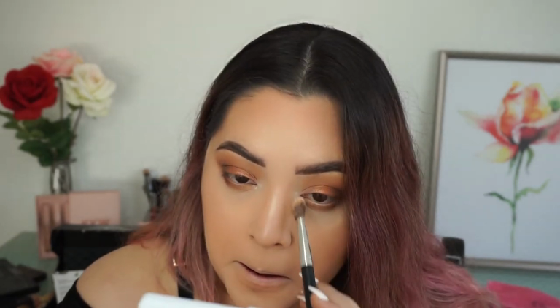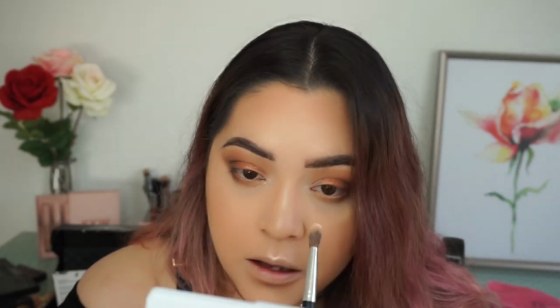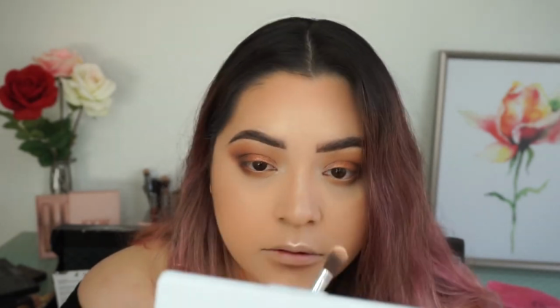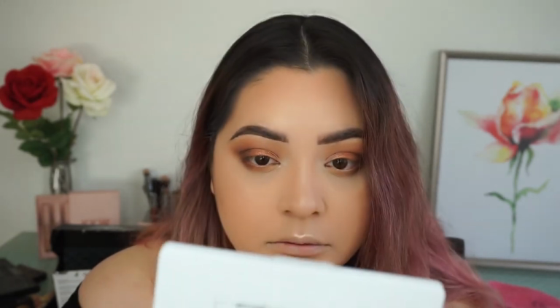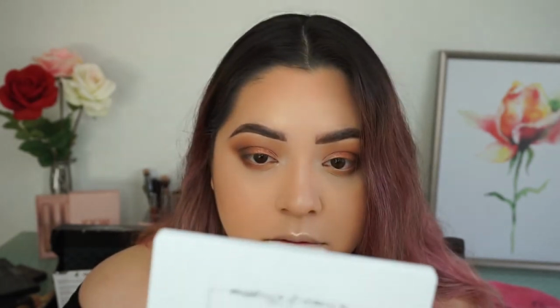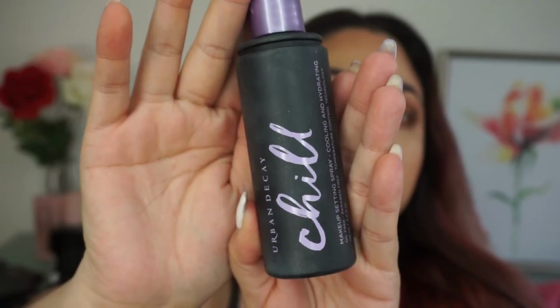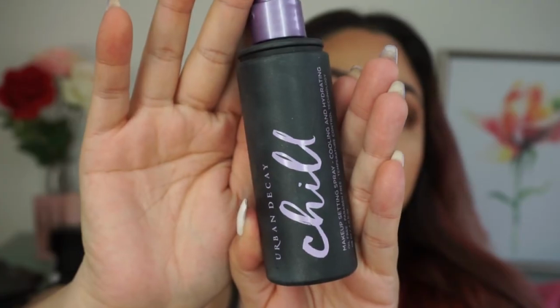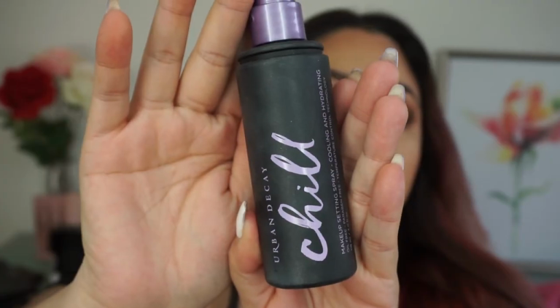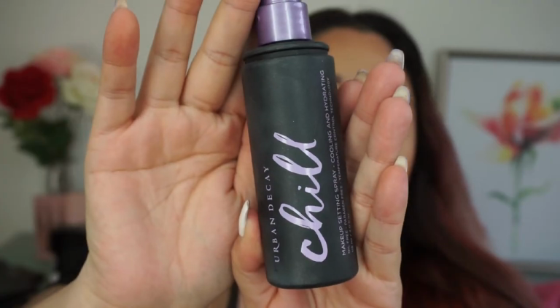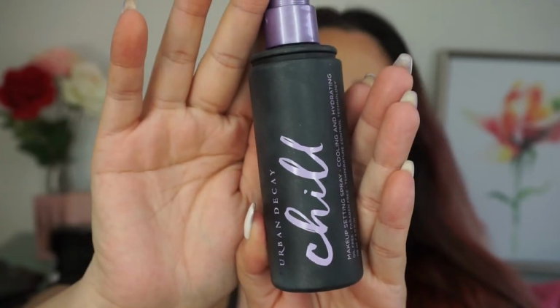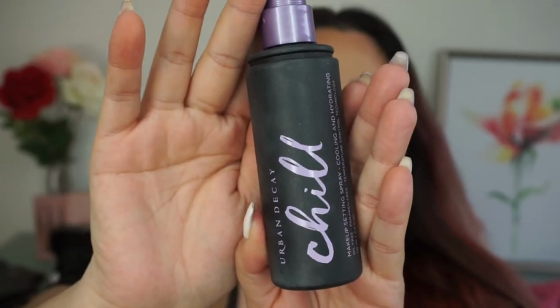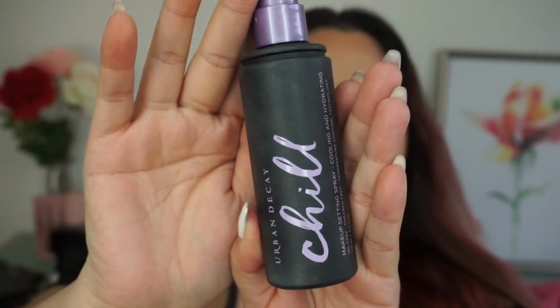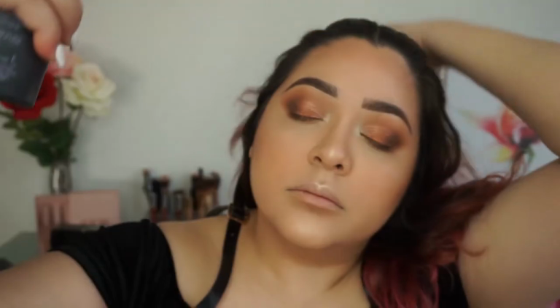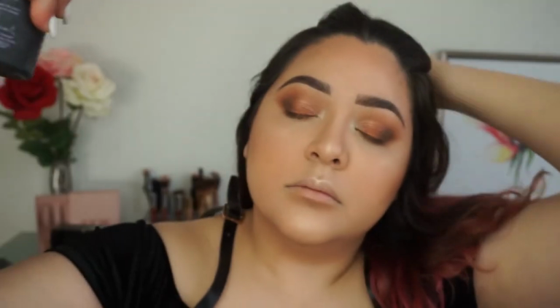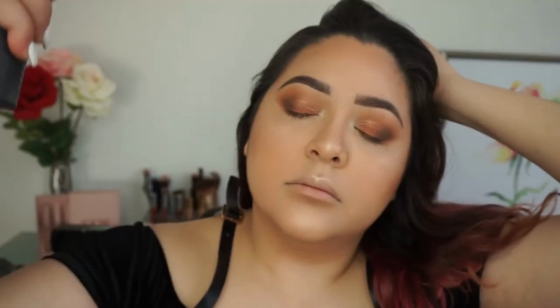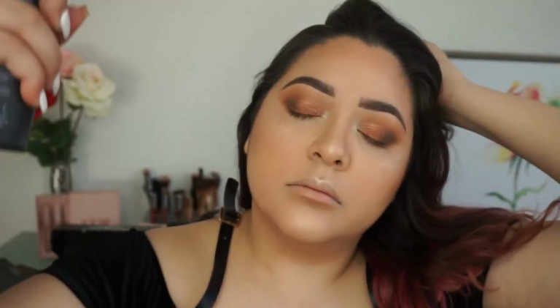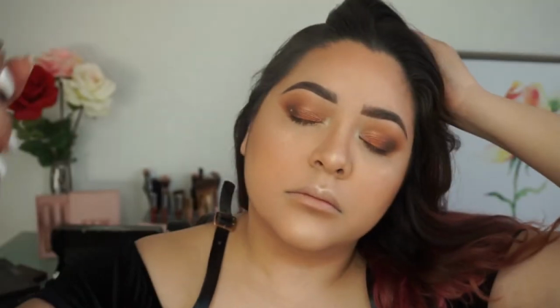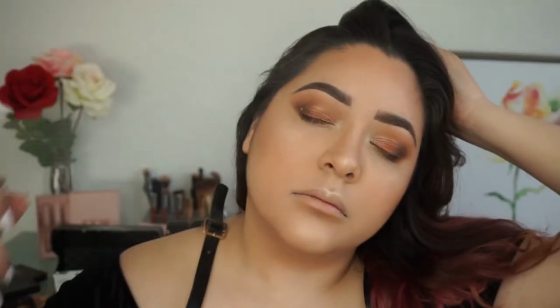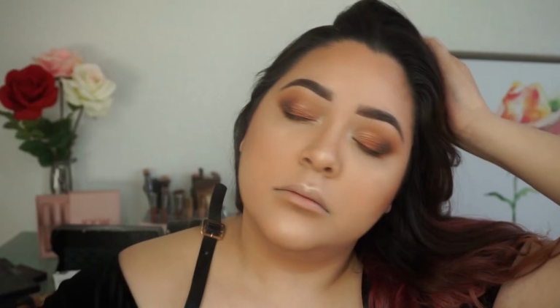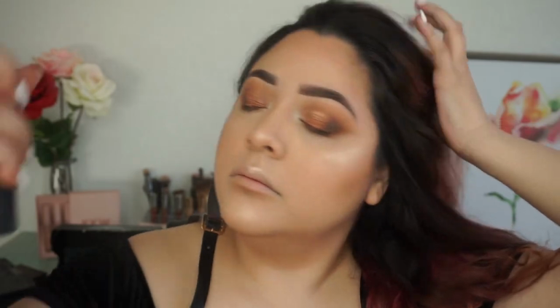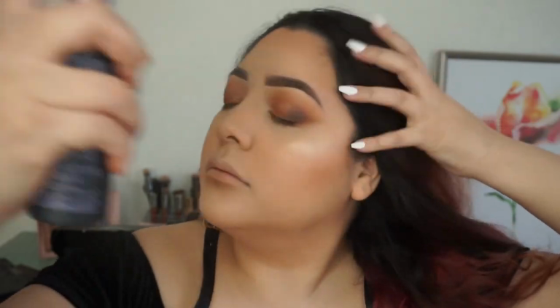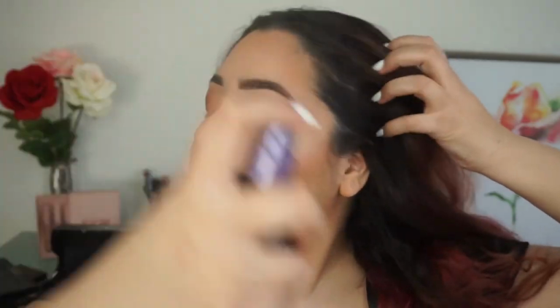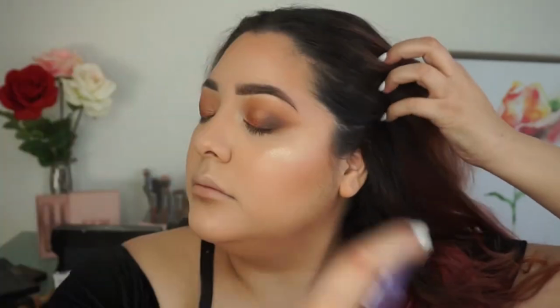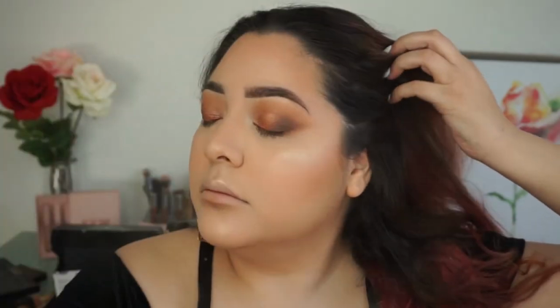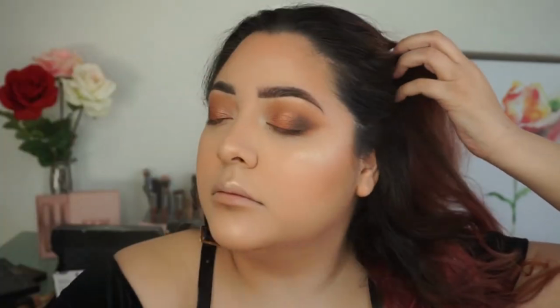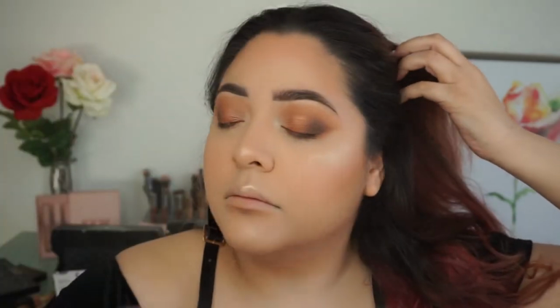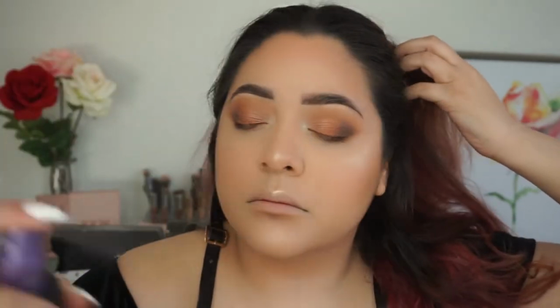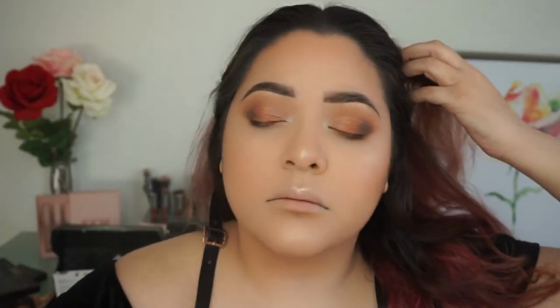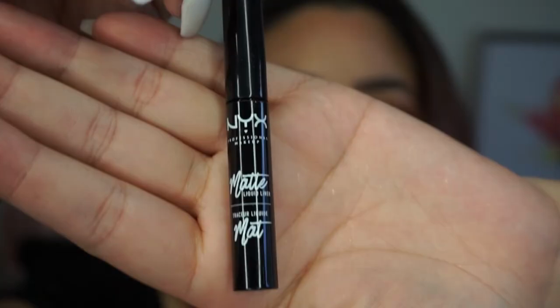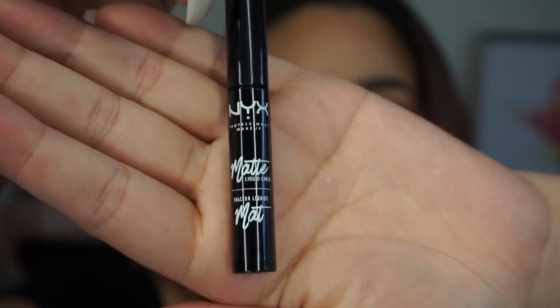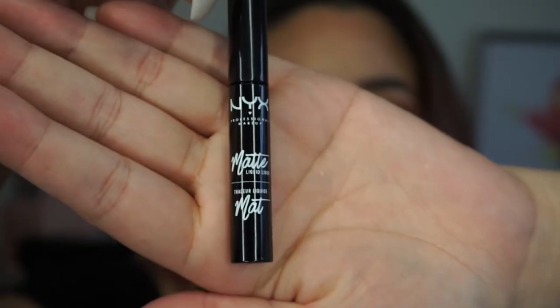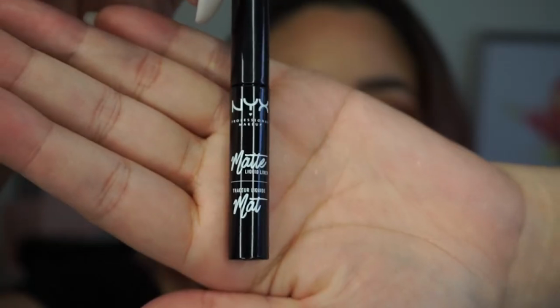Now taking my Urban Decay Chill setting spray and just setting my entire face.